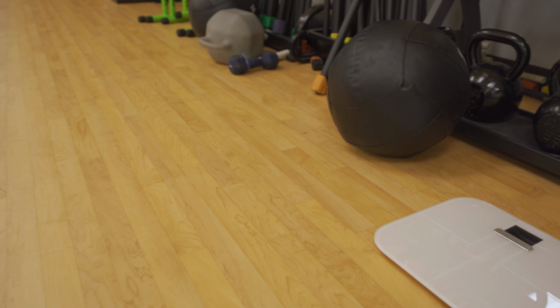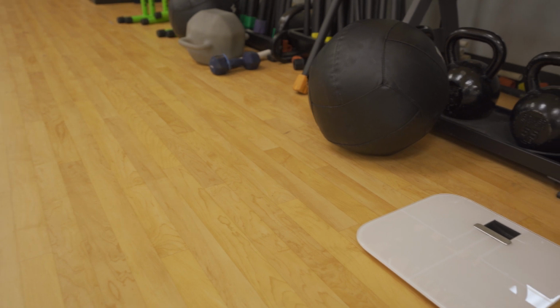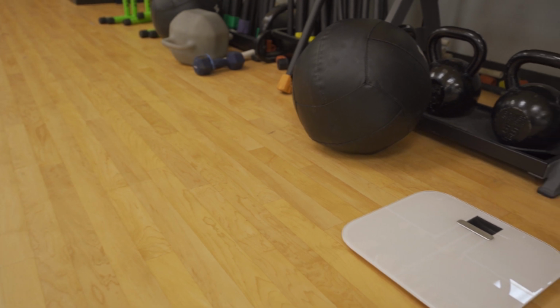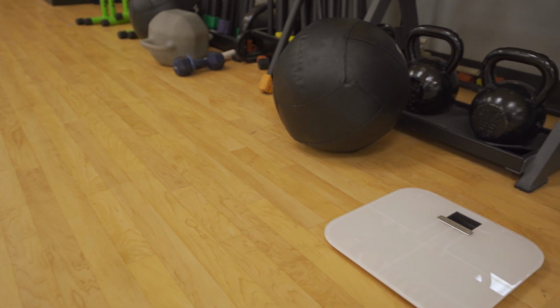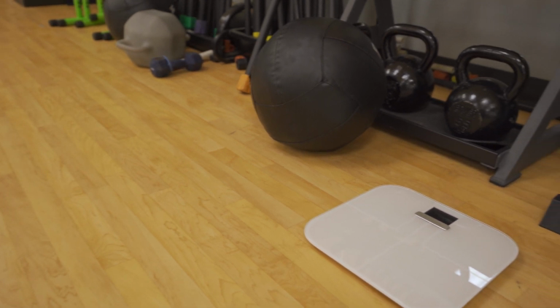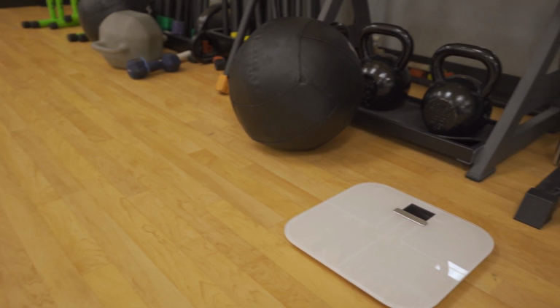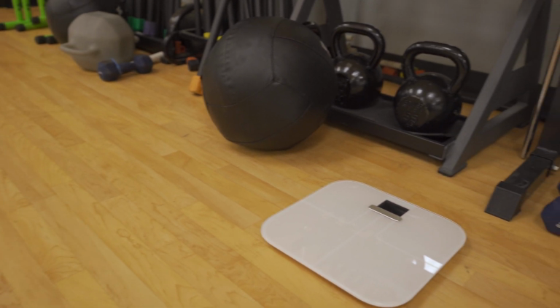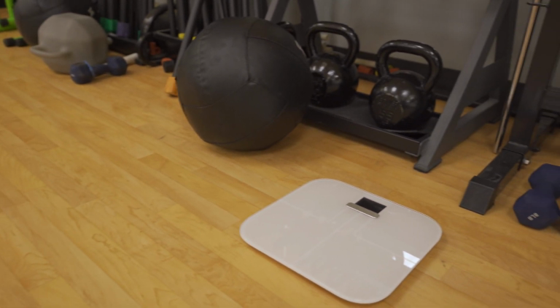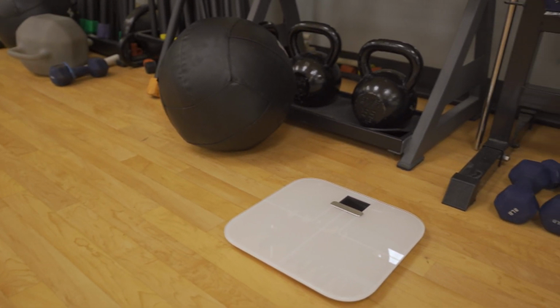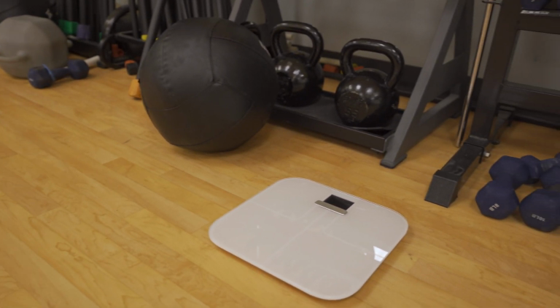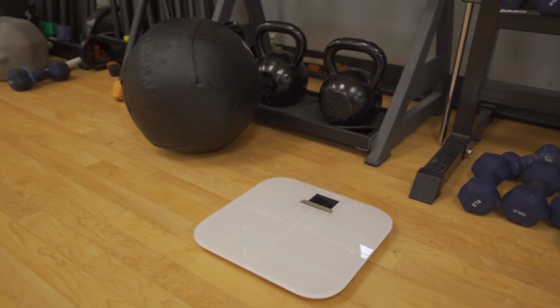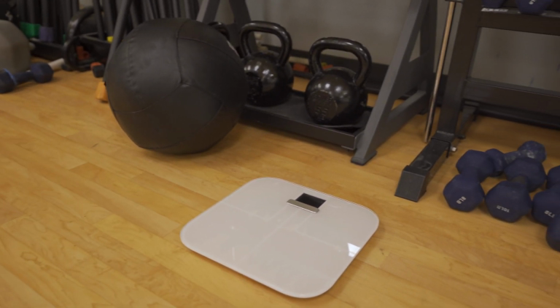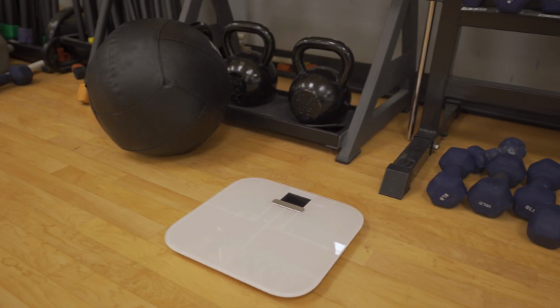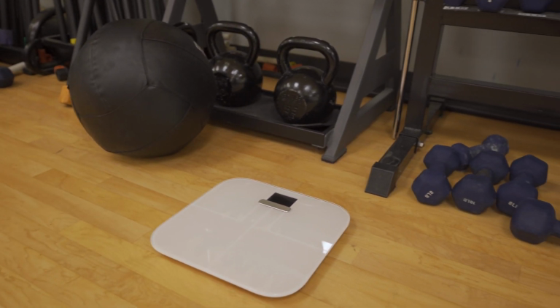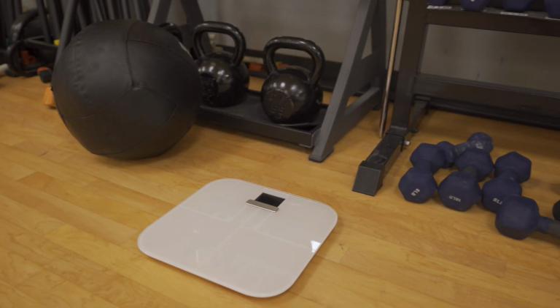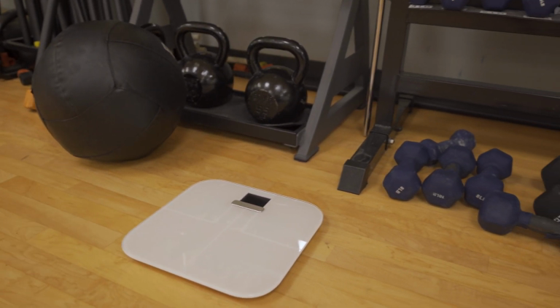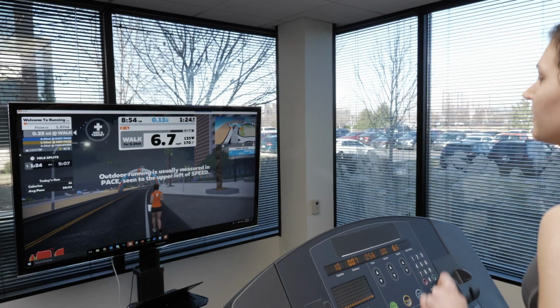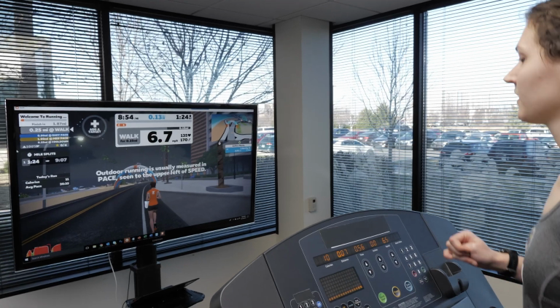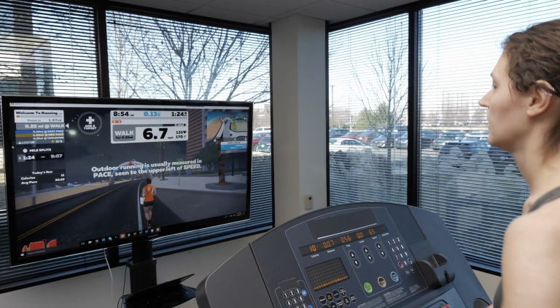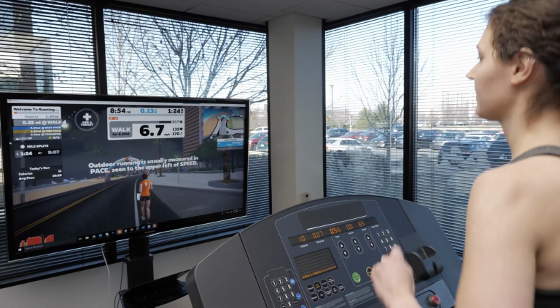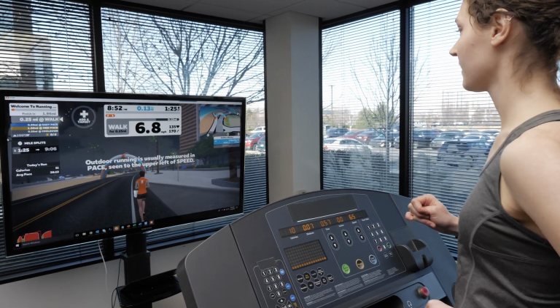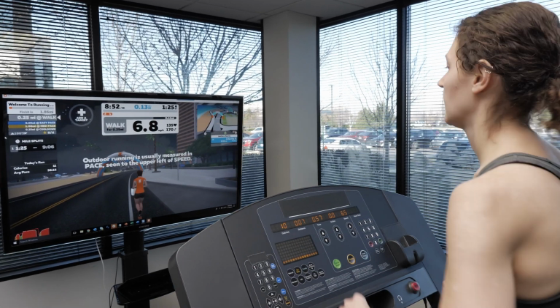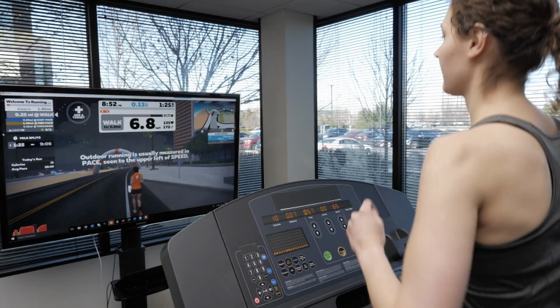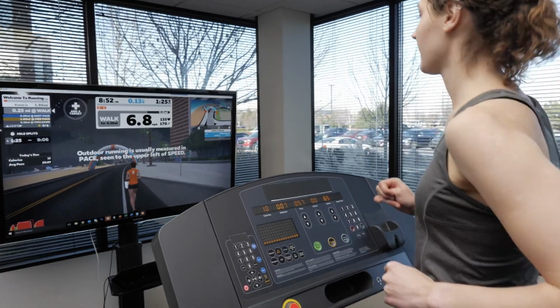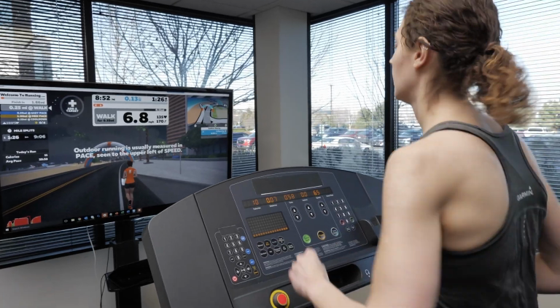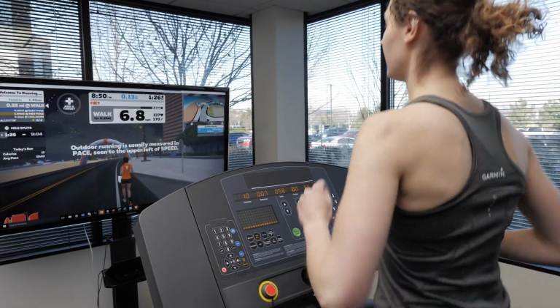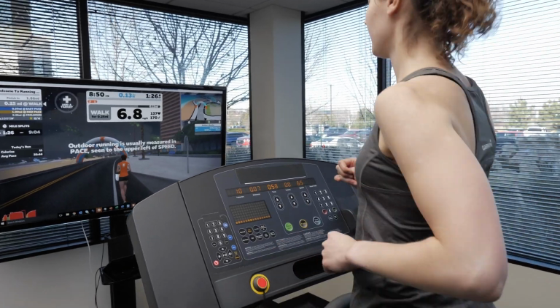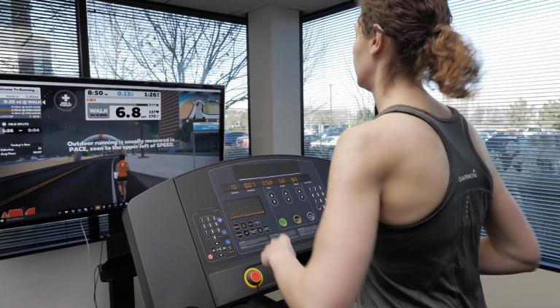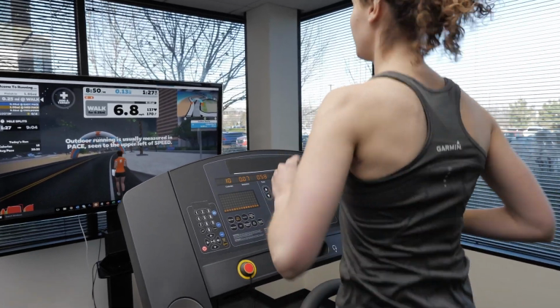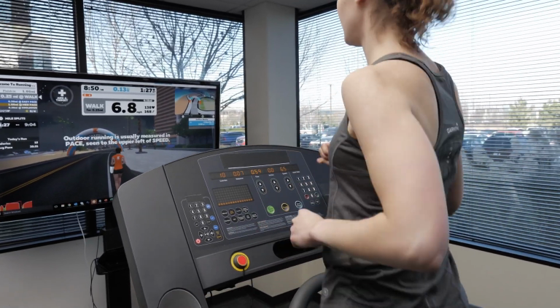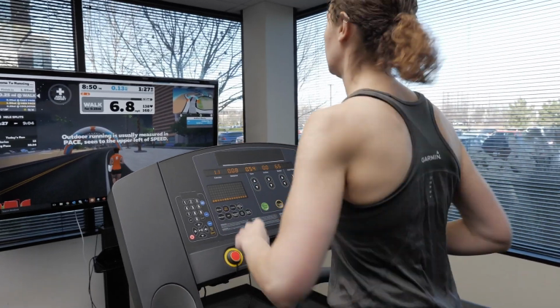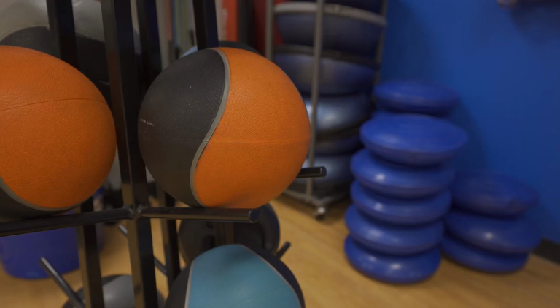Now's the time when you have the desire to lose that holiday weight or start training for that first race of the new year. So let's turn that desire into determination.